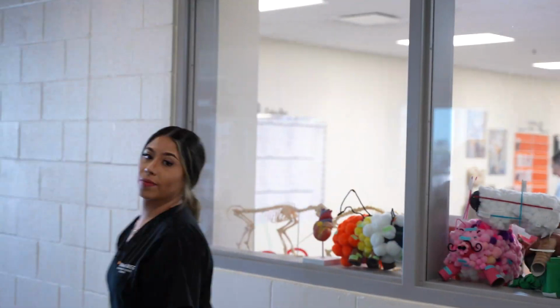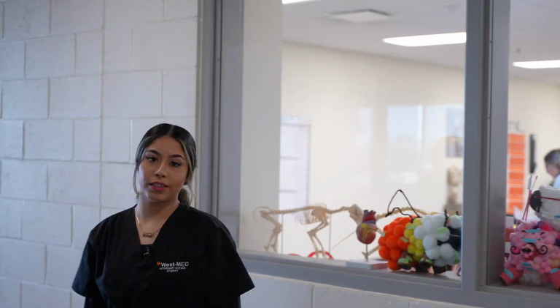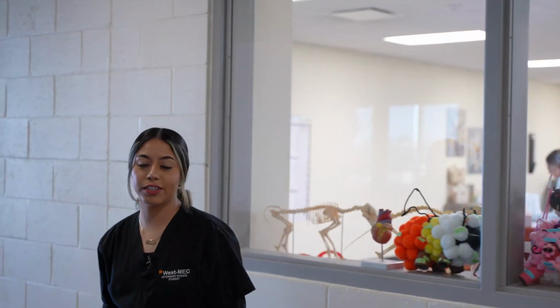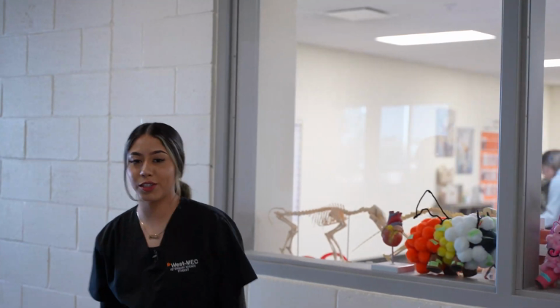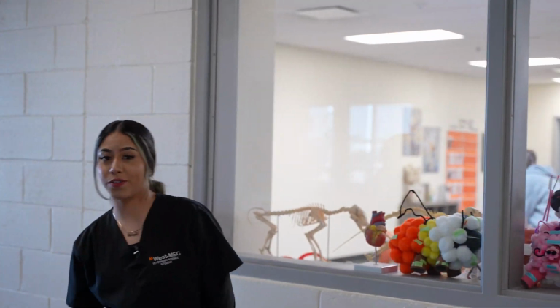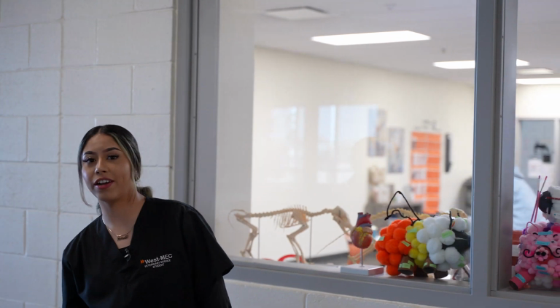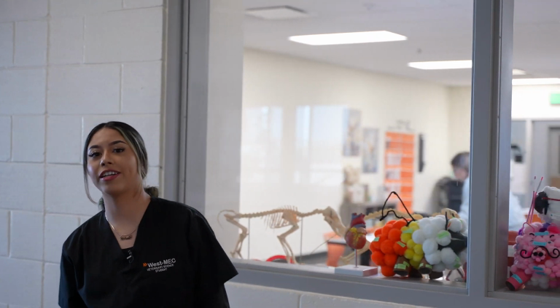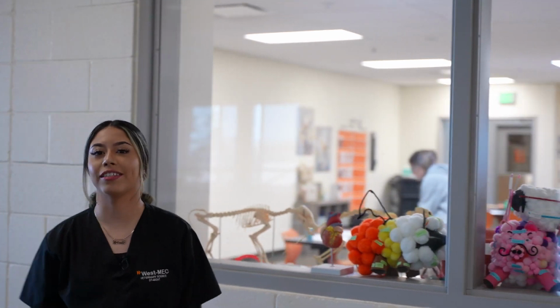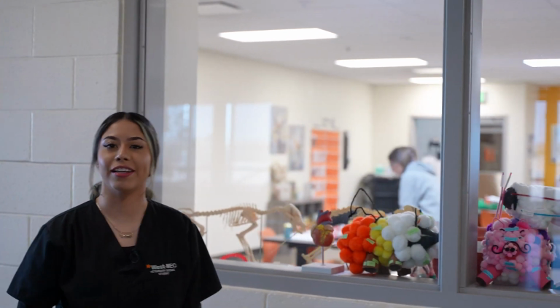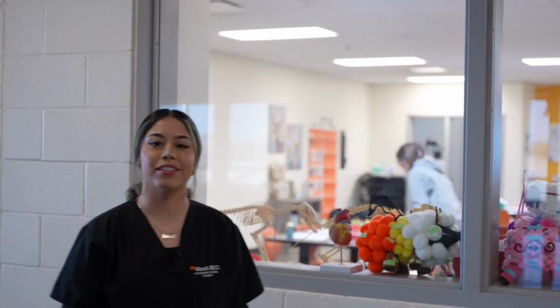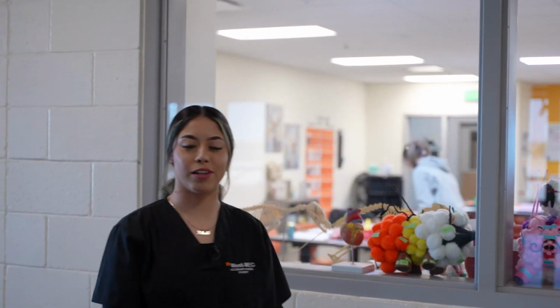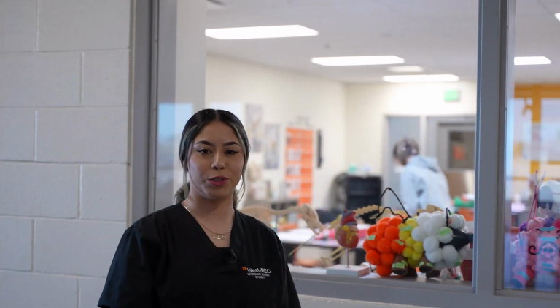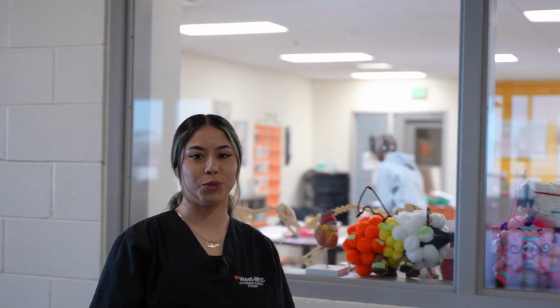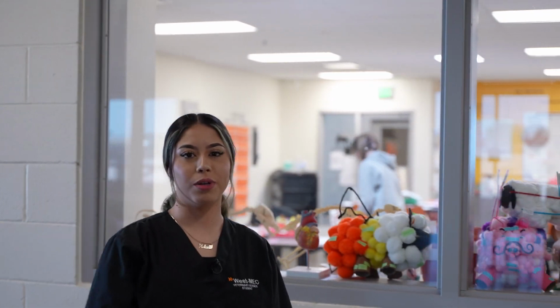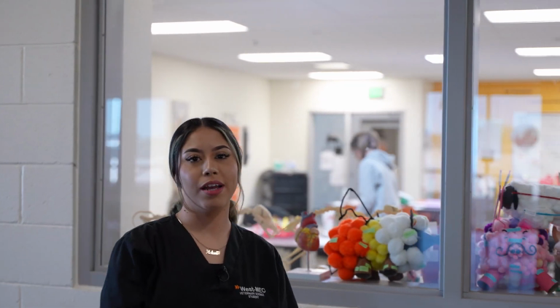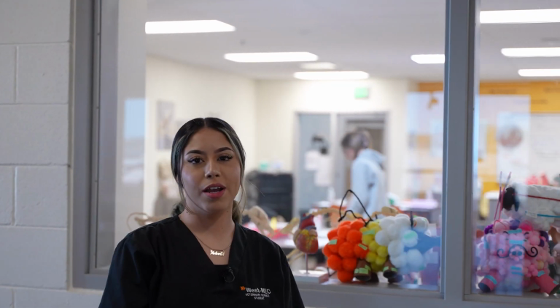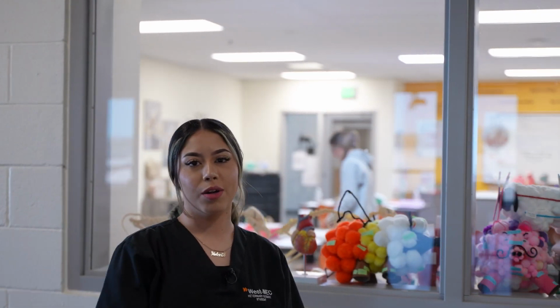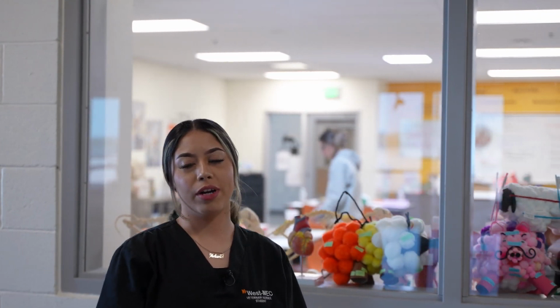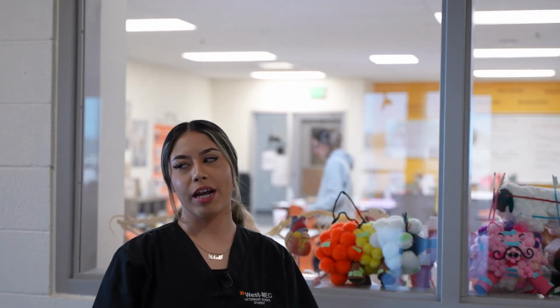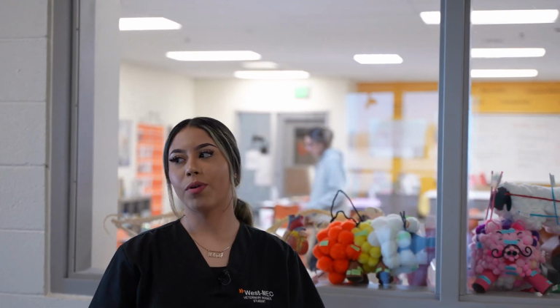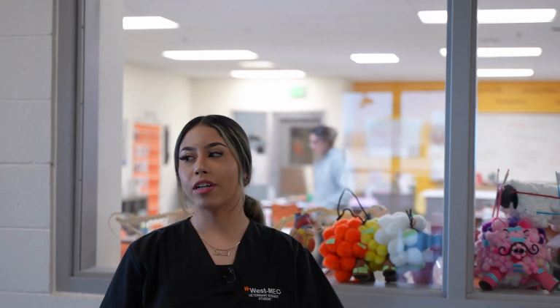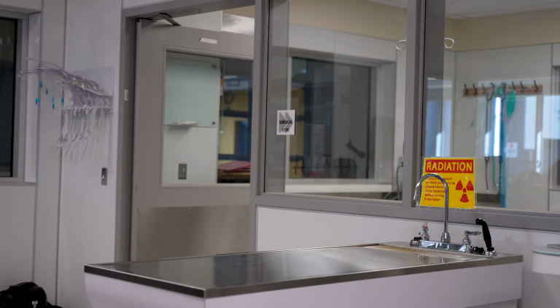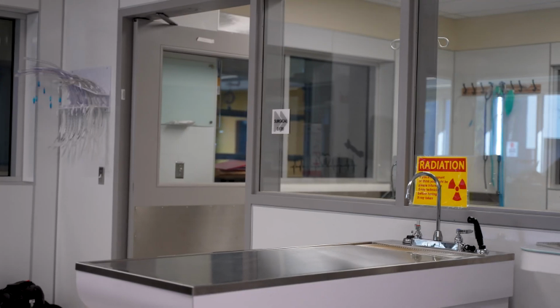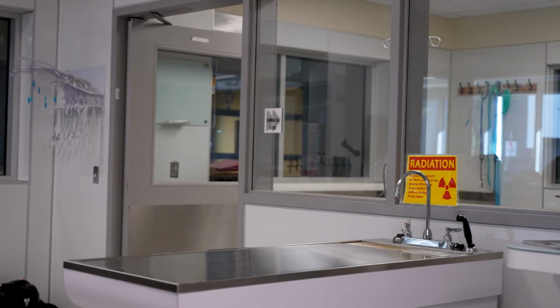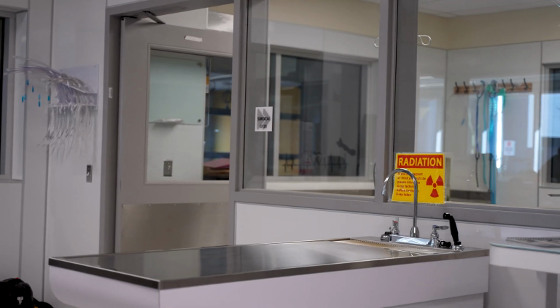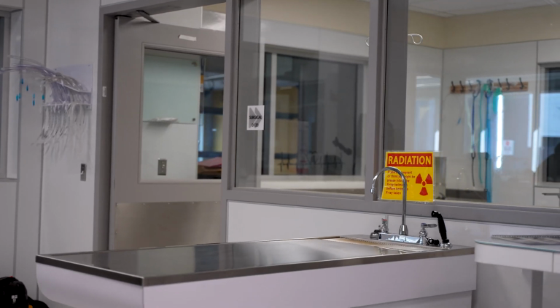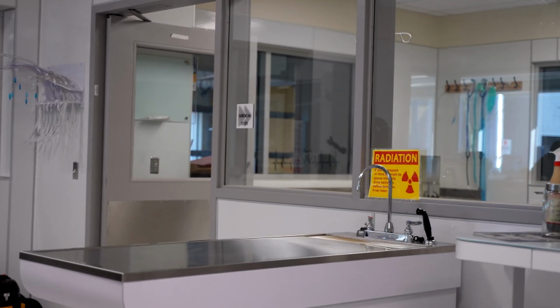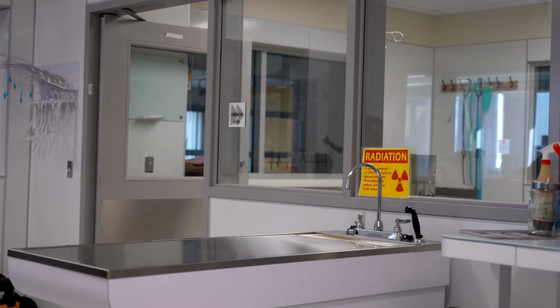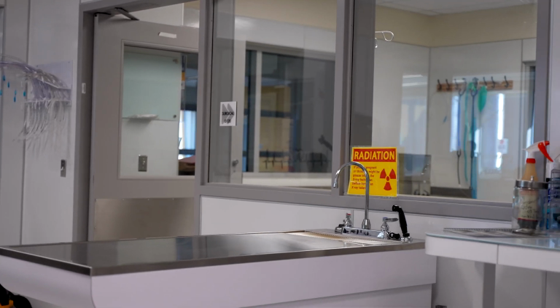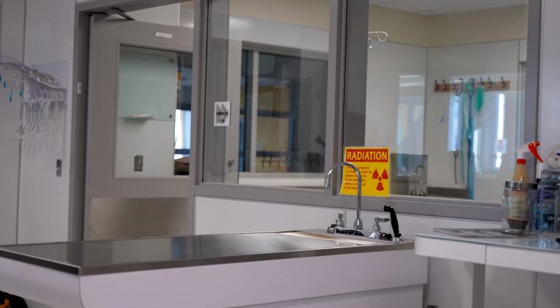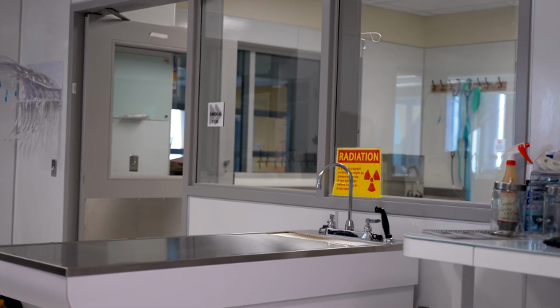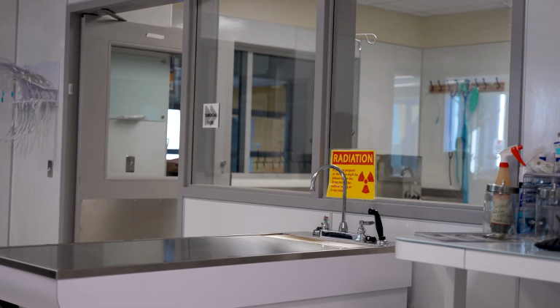This is our veterinary science classroom. Right now we are learning how to maintain medical records.